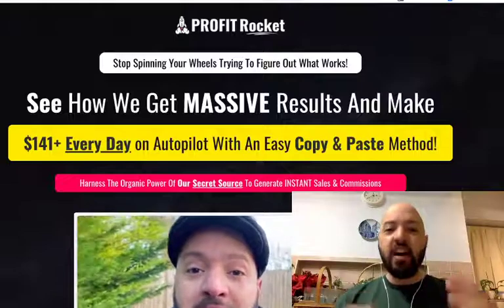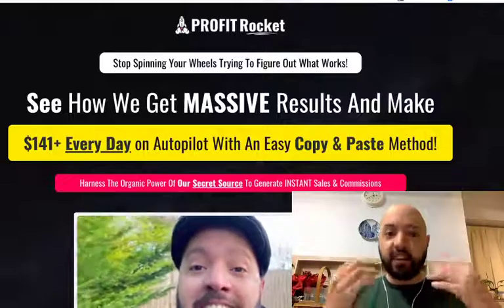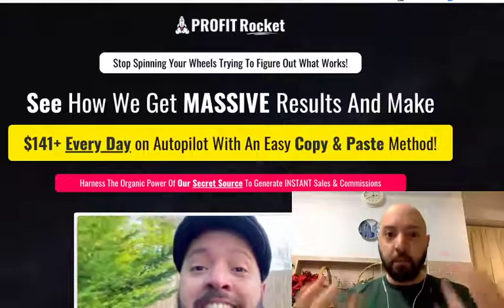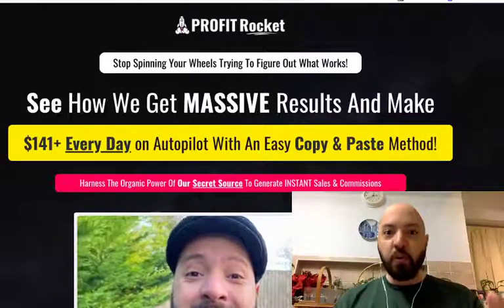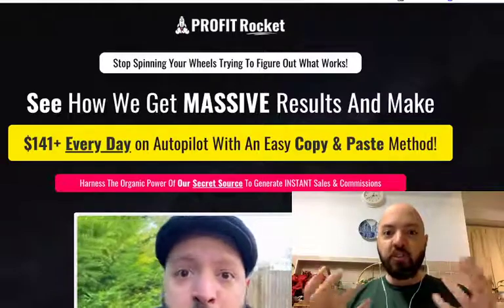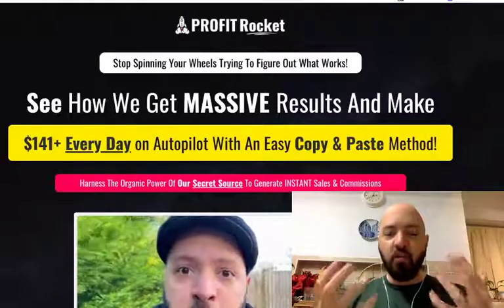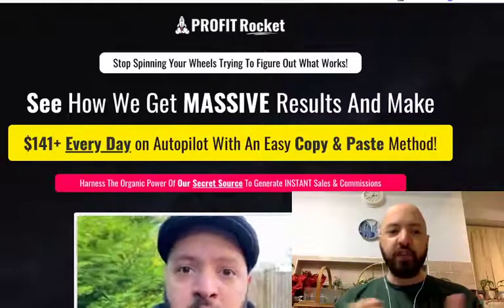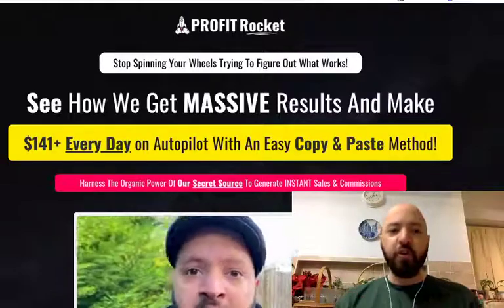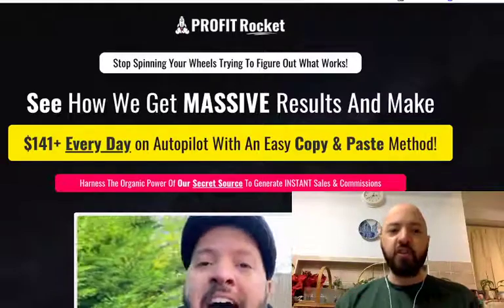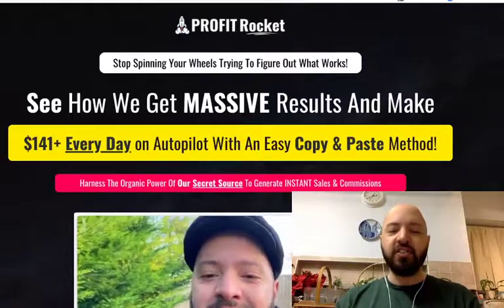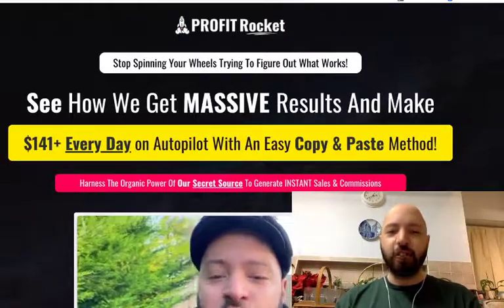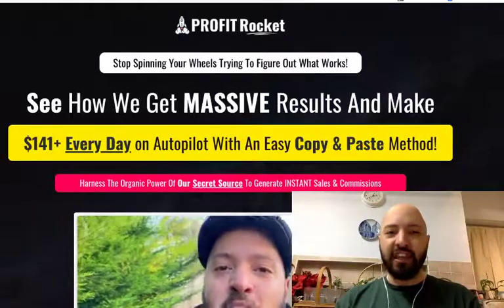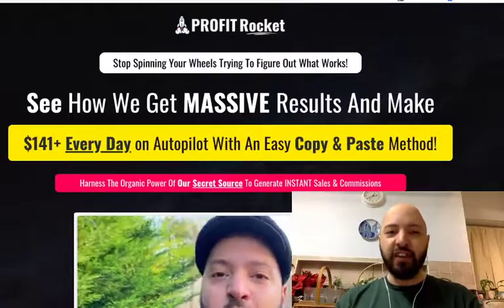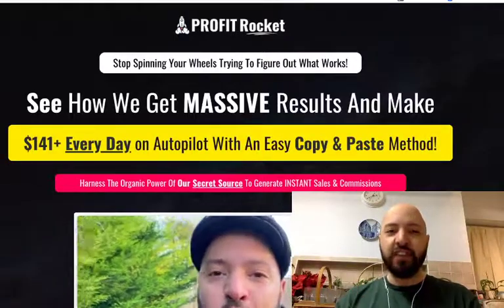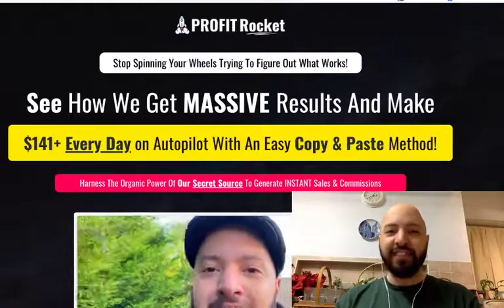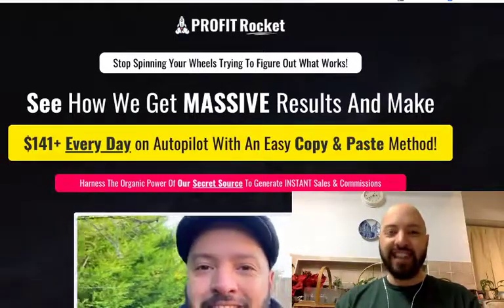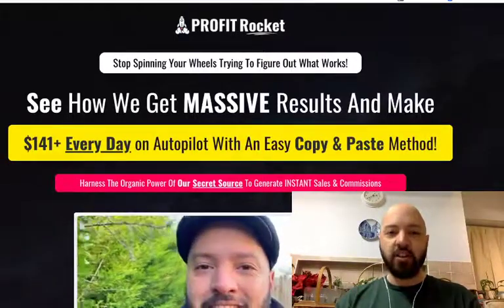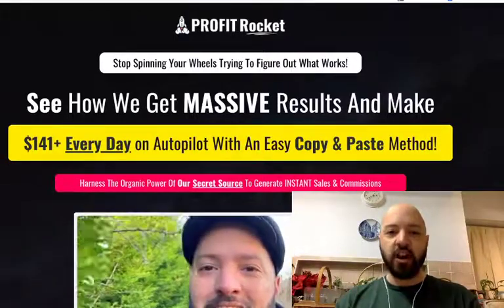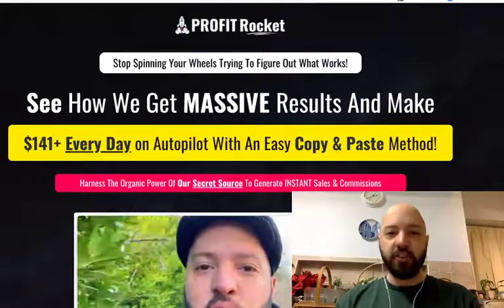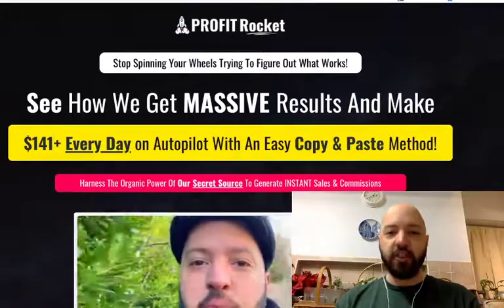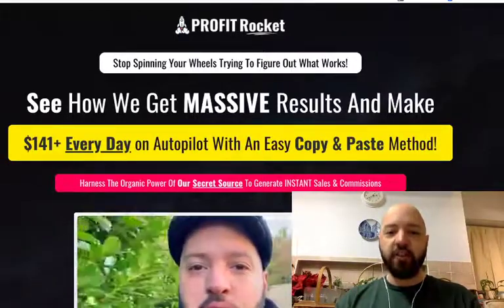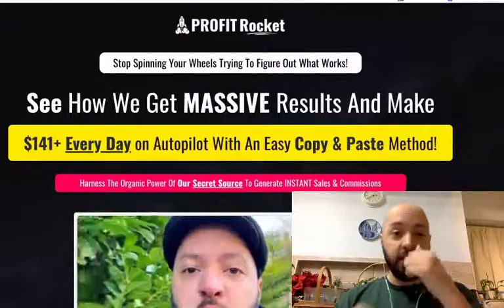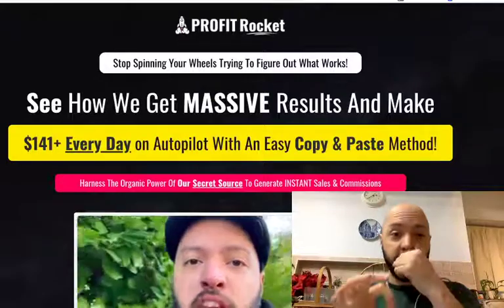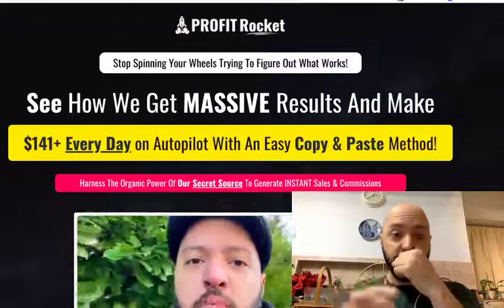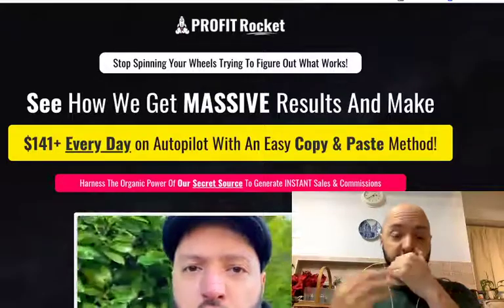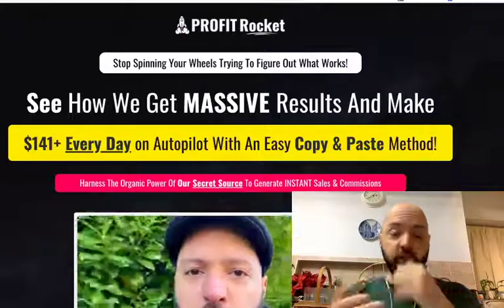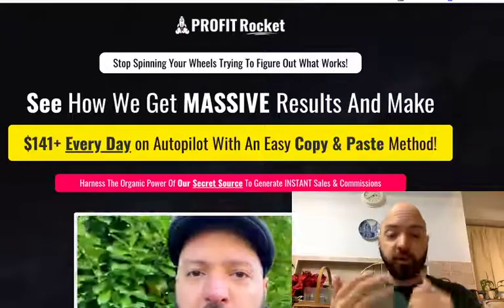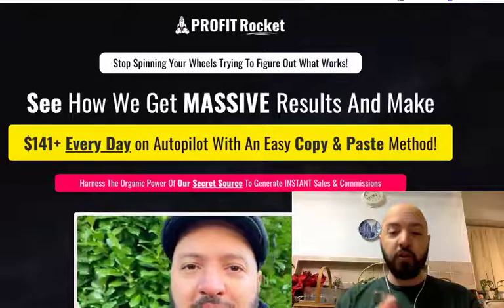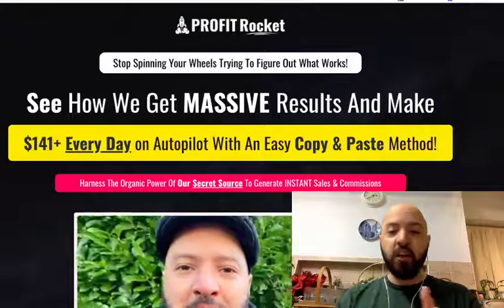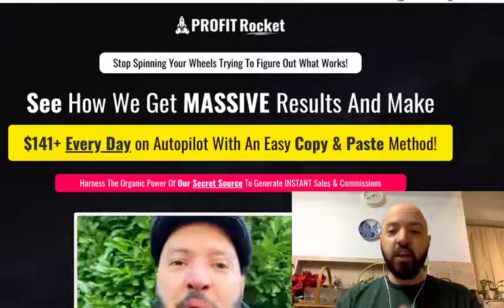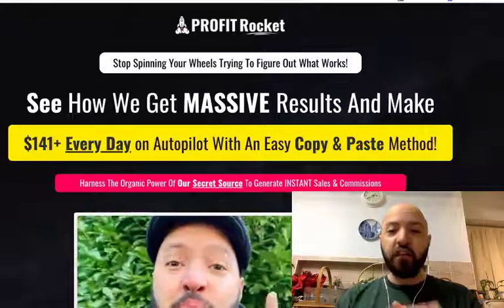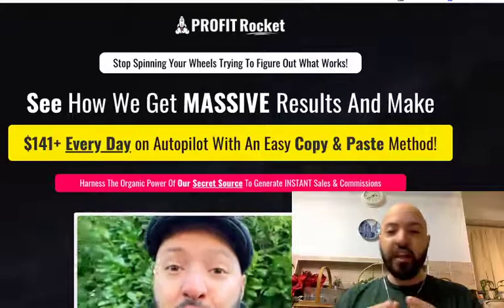There's a bonus, a wonderful bonus — I'll be giving you the second upsell, the third upsell OTO2 for free.